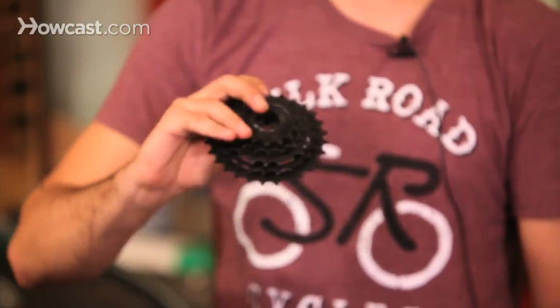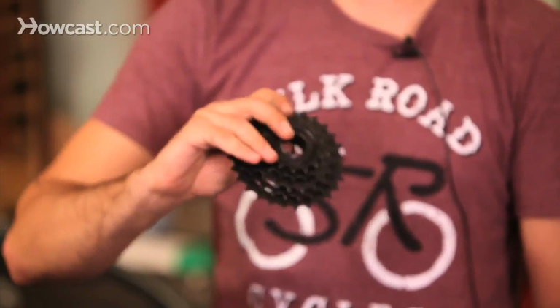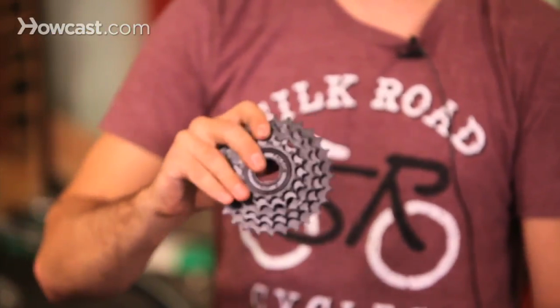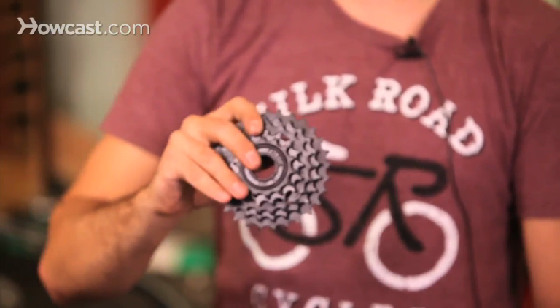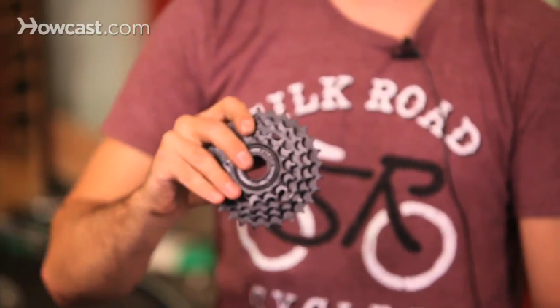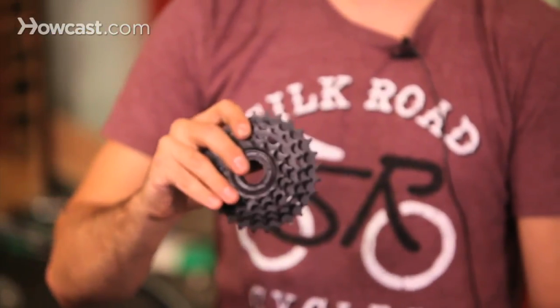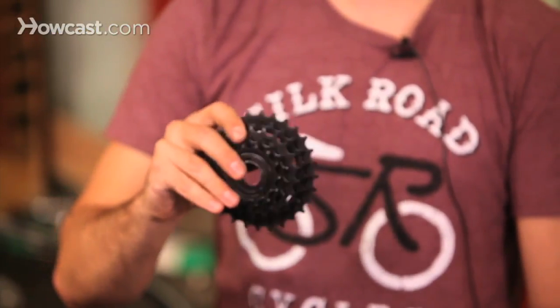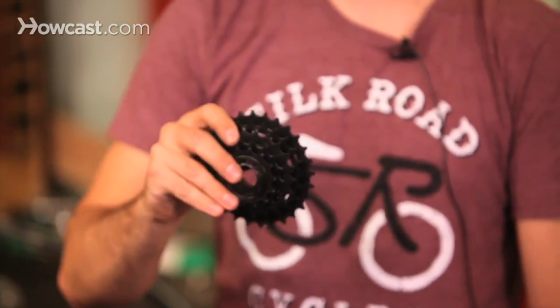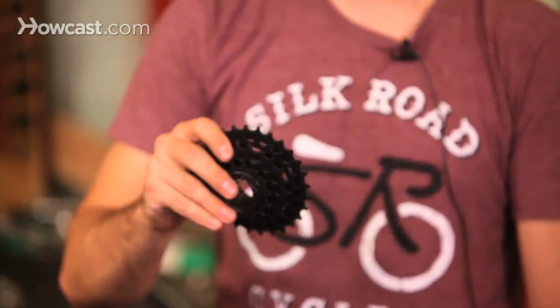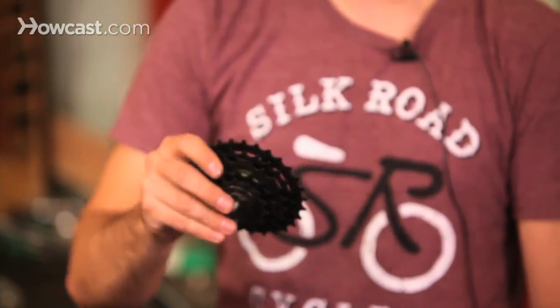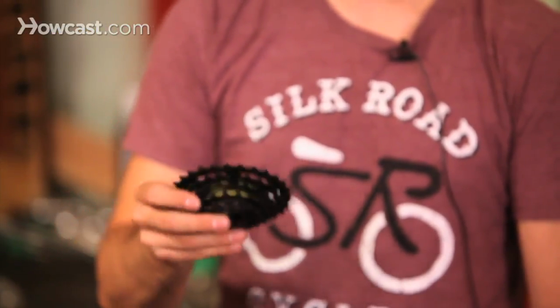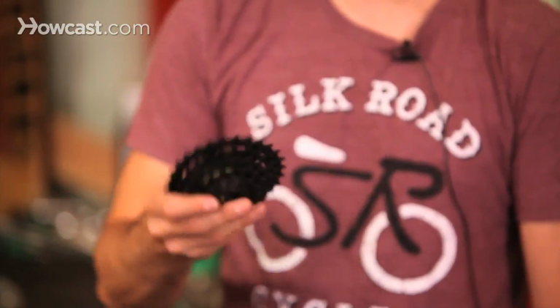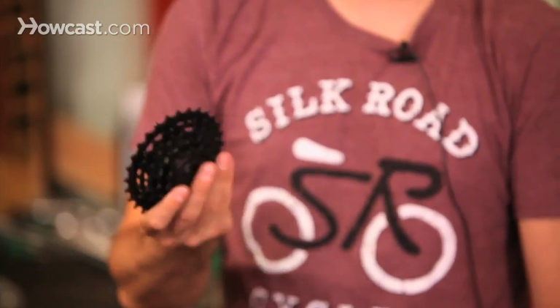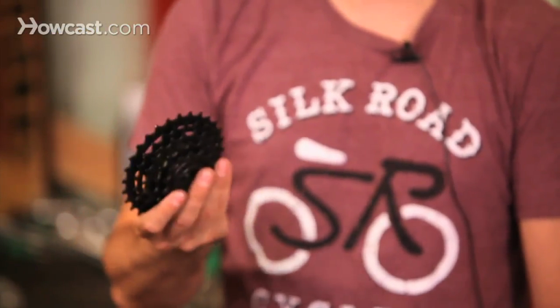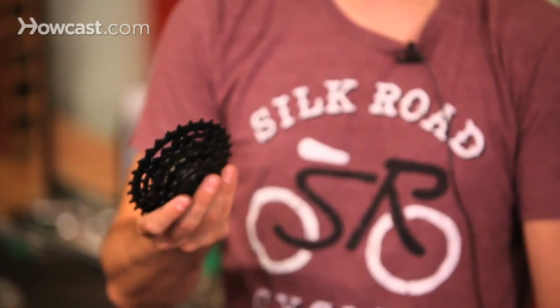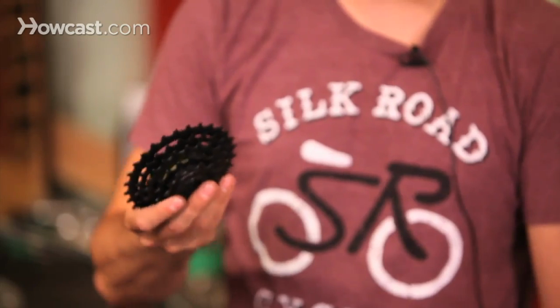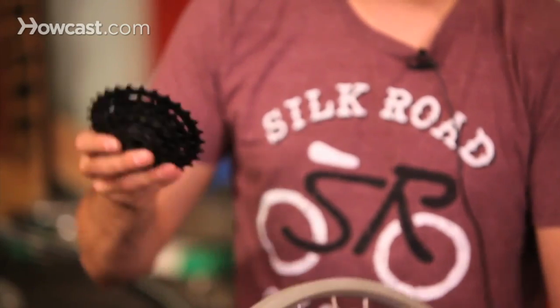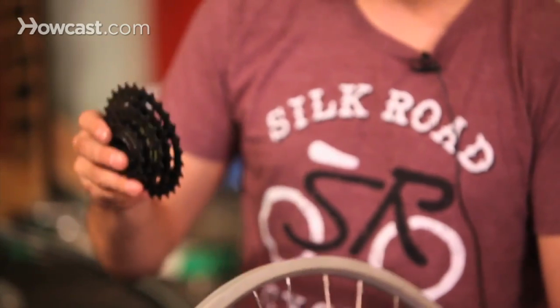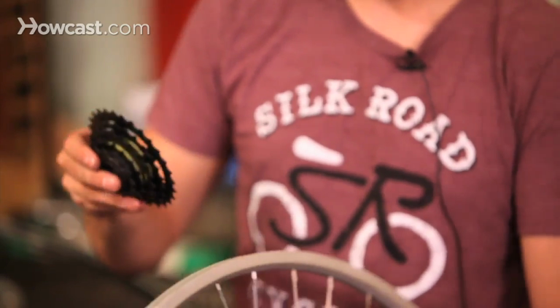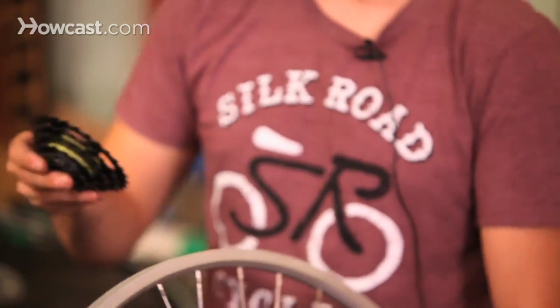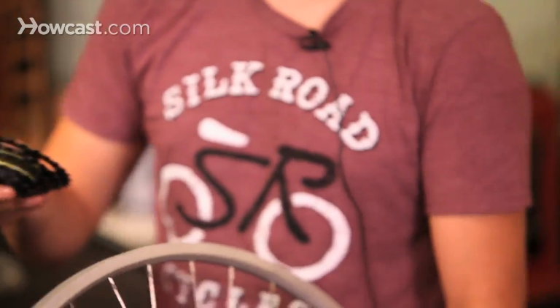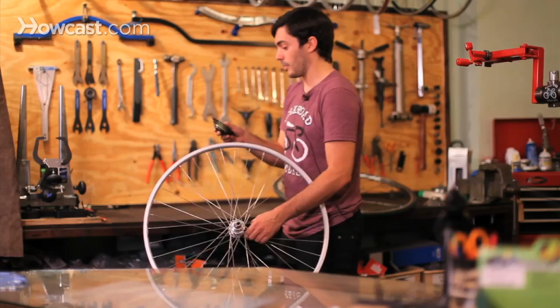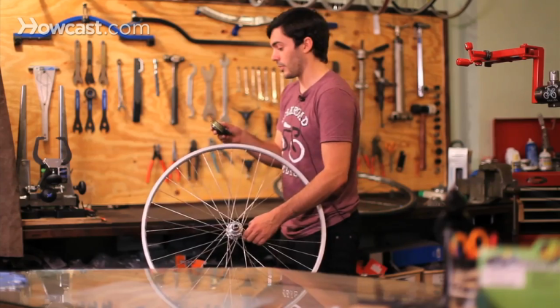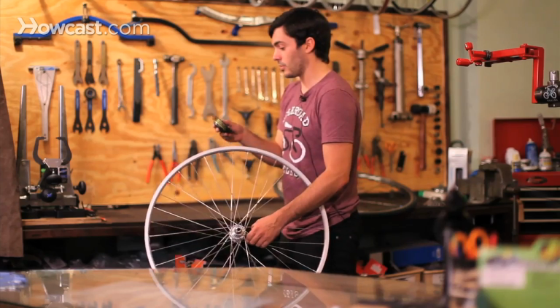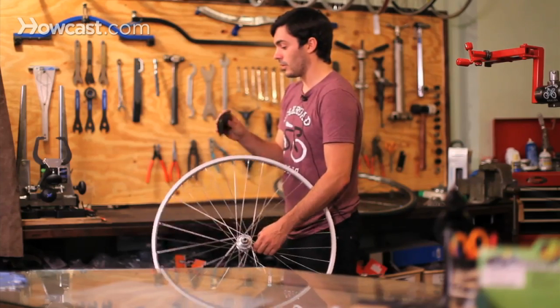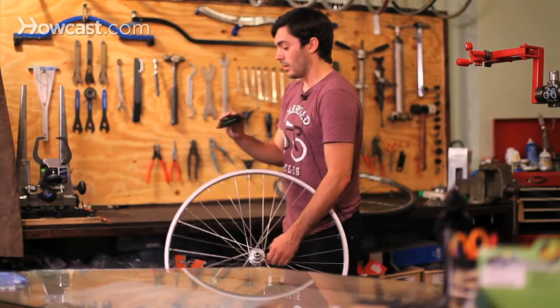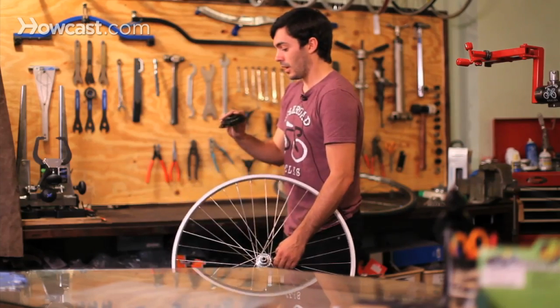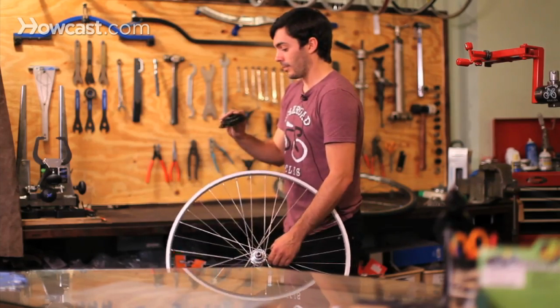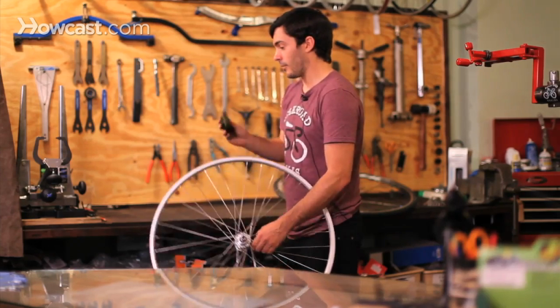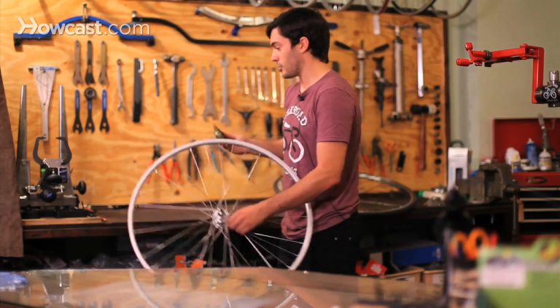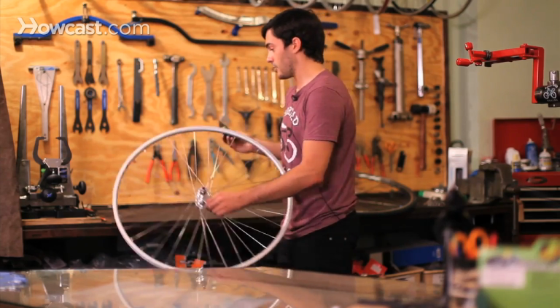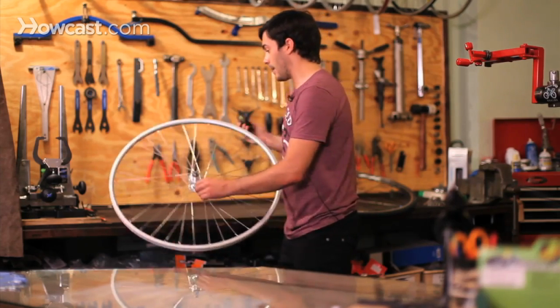You want to make sure that it's the same as what you have now, or if you want to change it, you can ask a bicycle mechanic or a professional how you can change that.